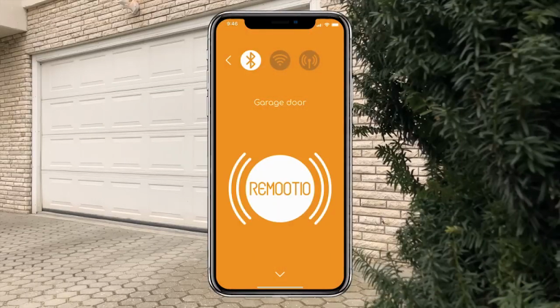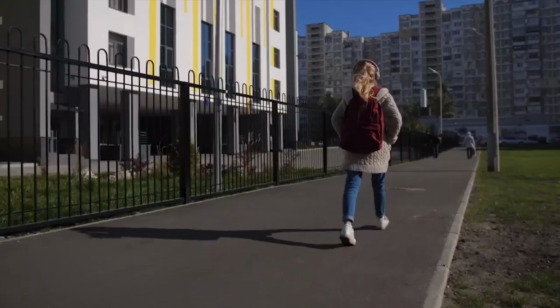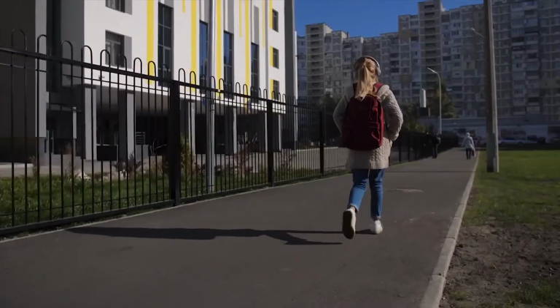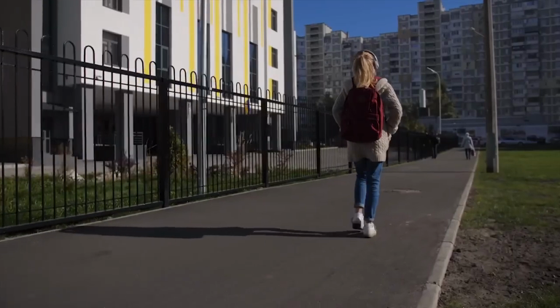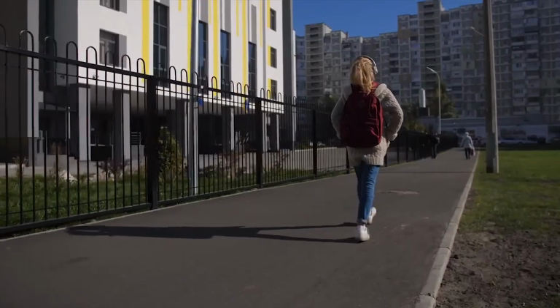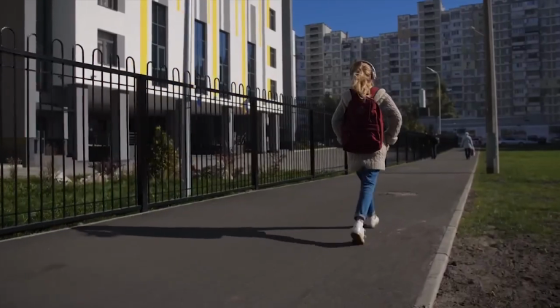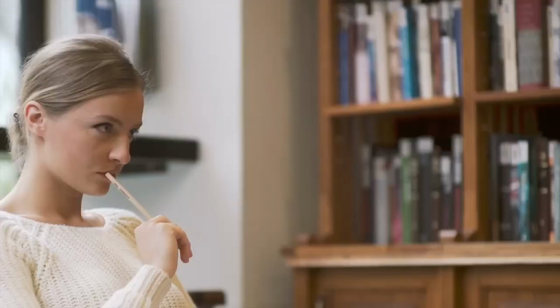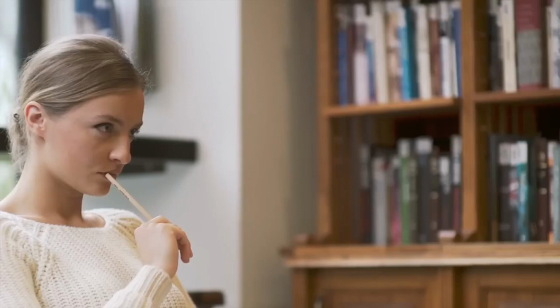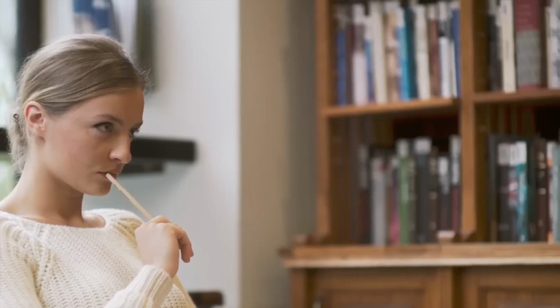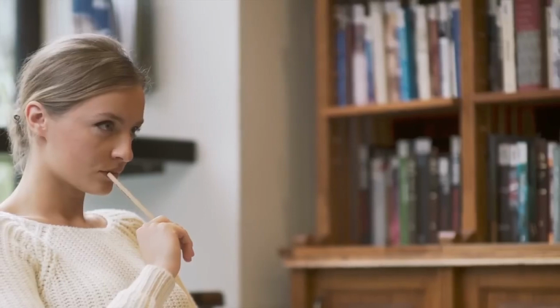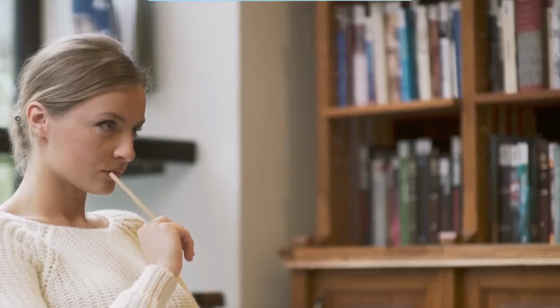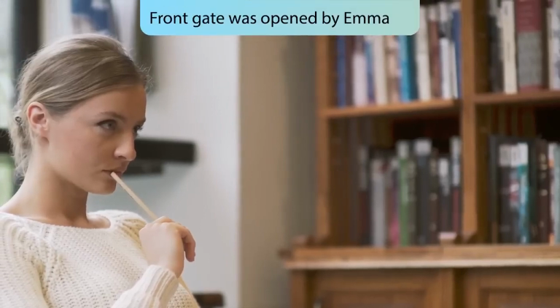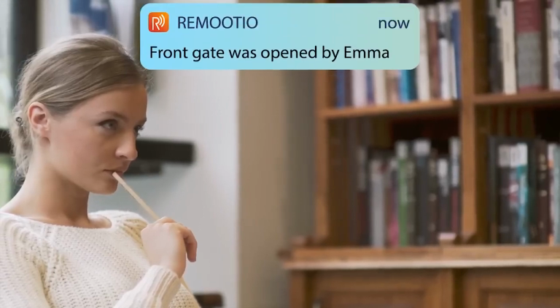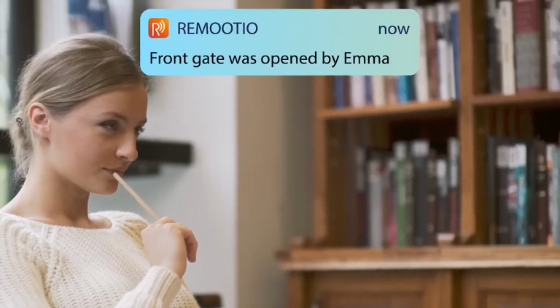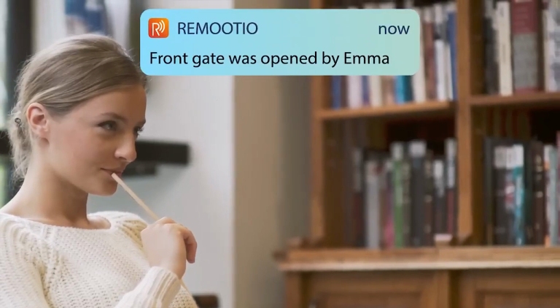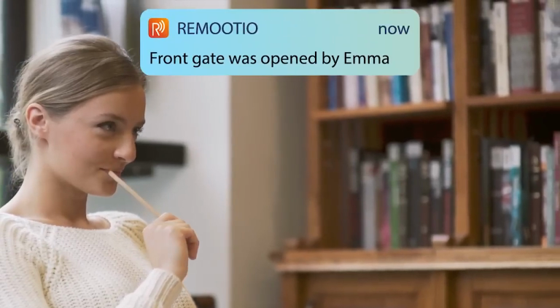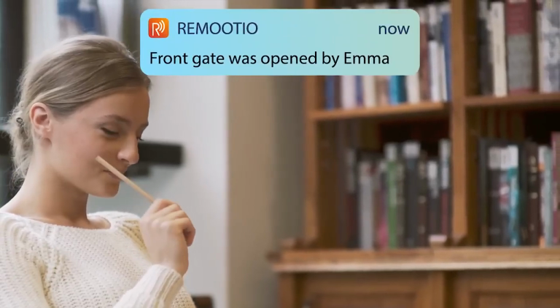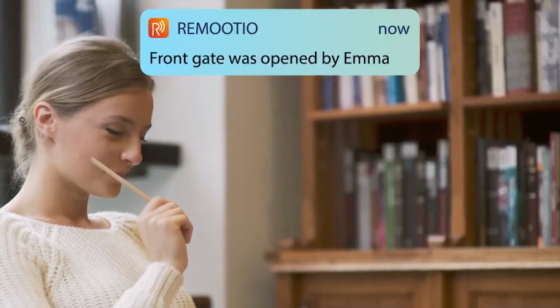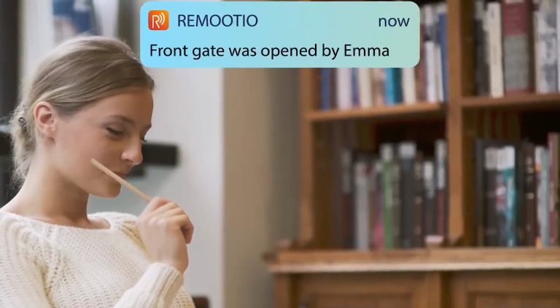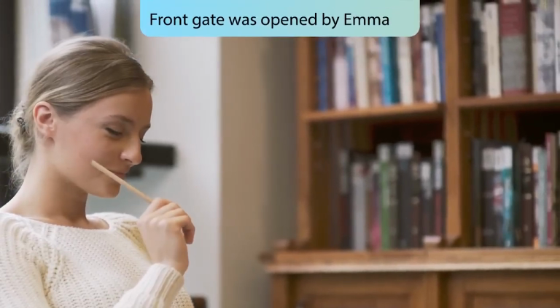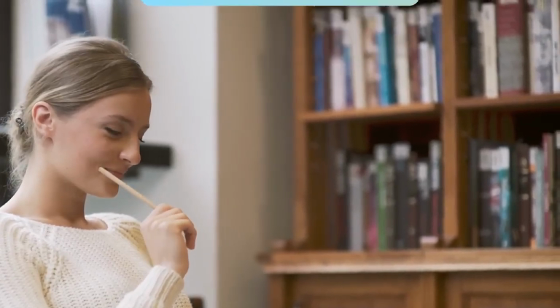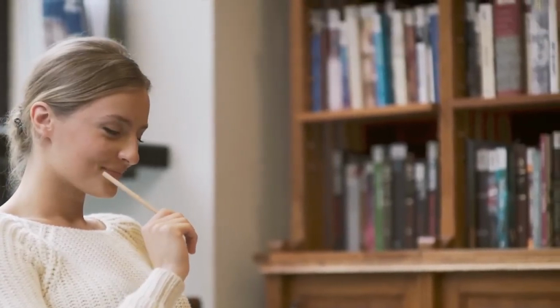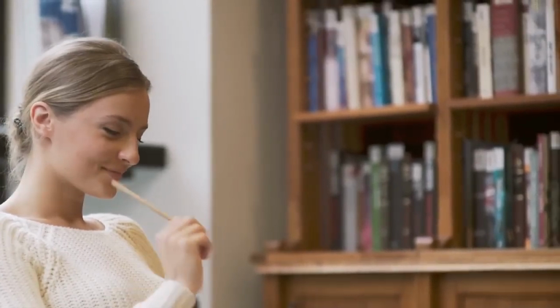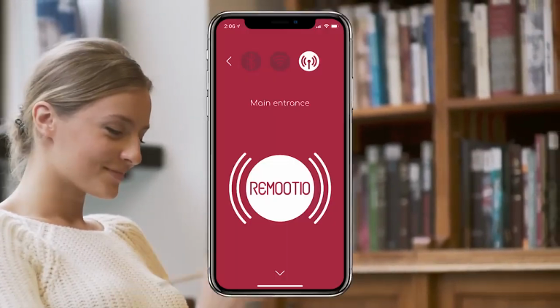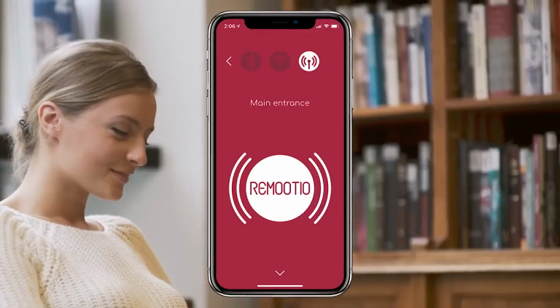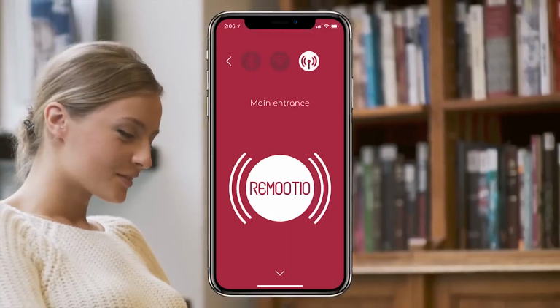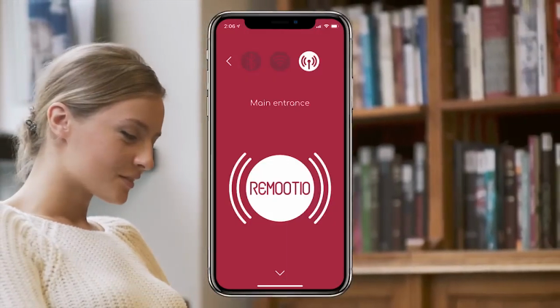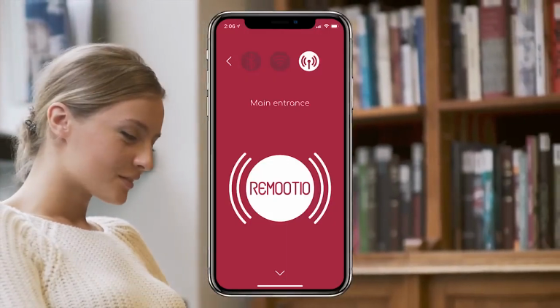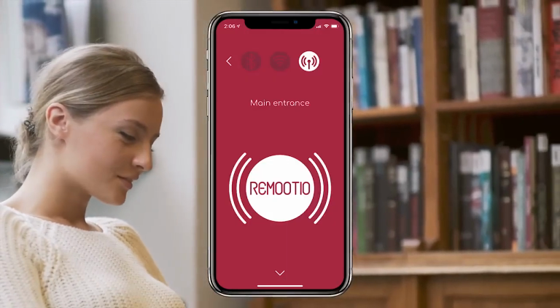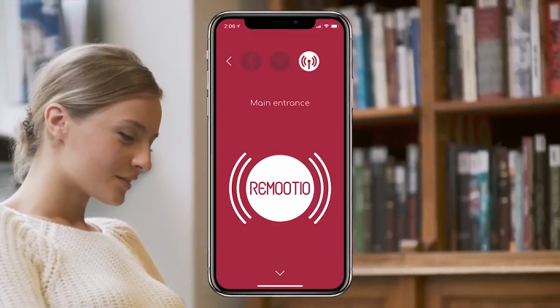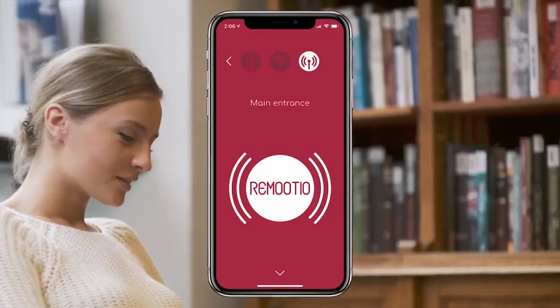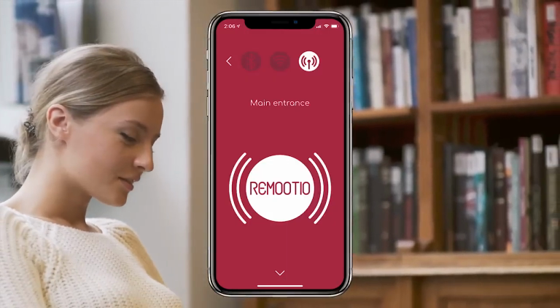Remotio can notify you when your children arrive home, or you can simply let them in if they forgot their keys.